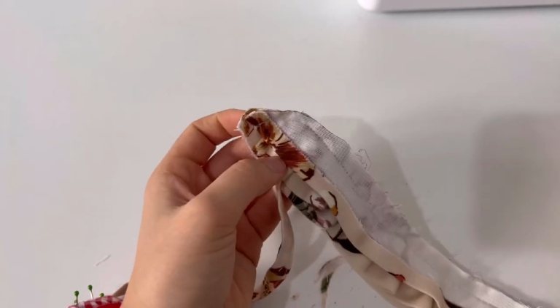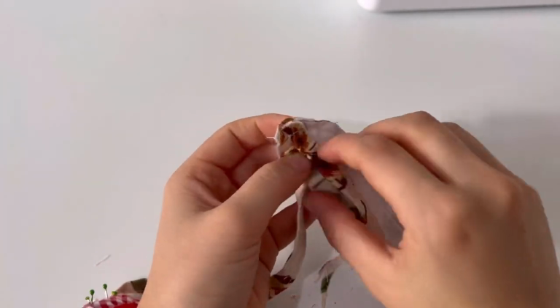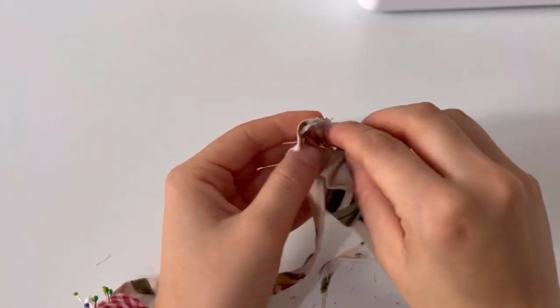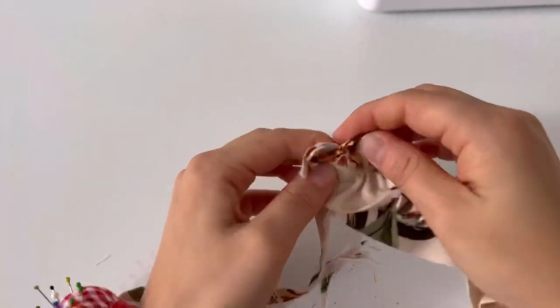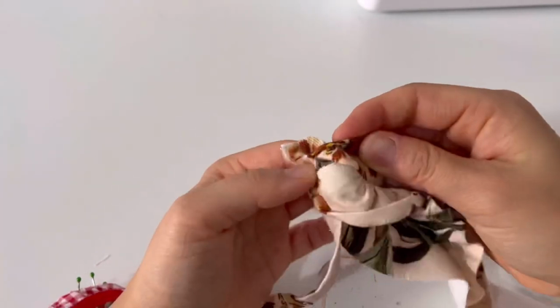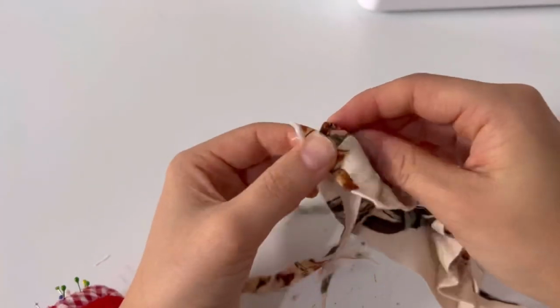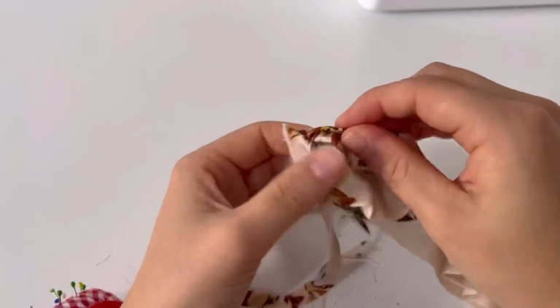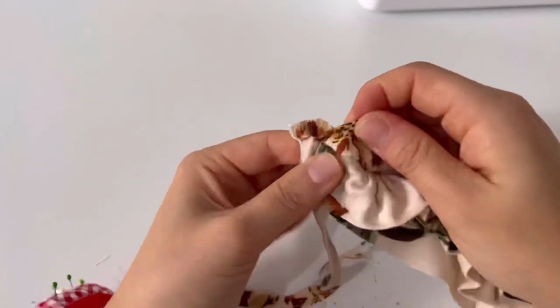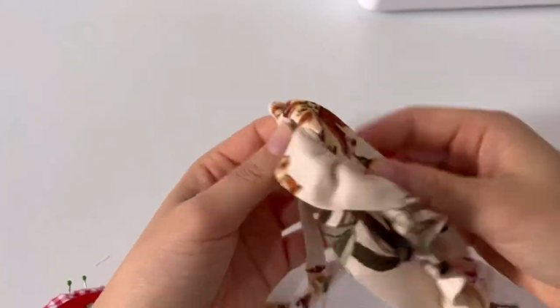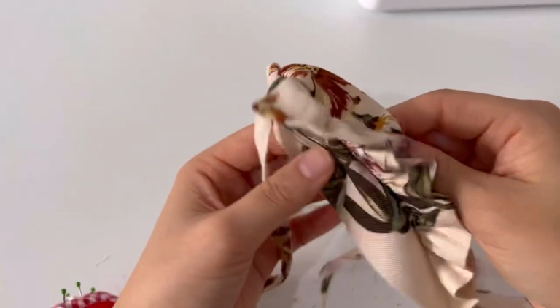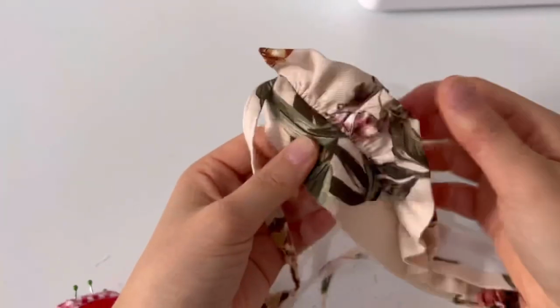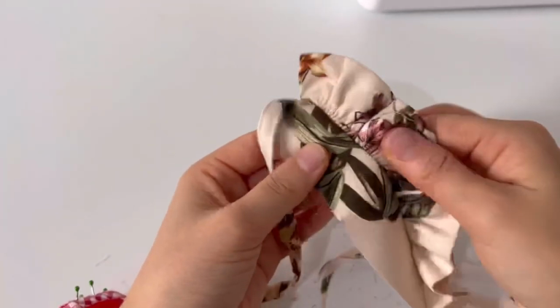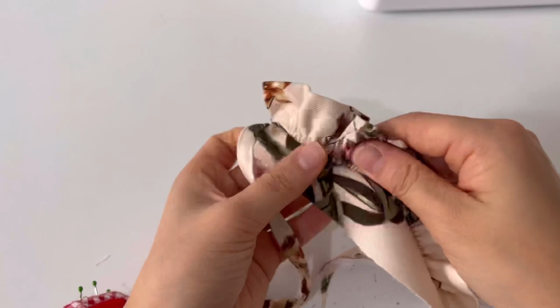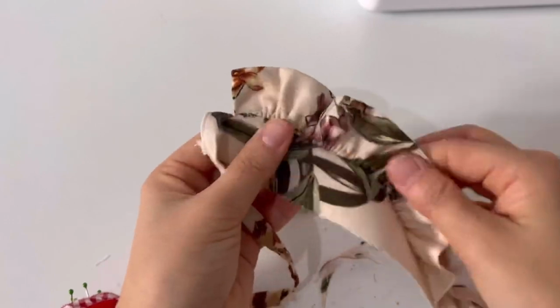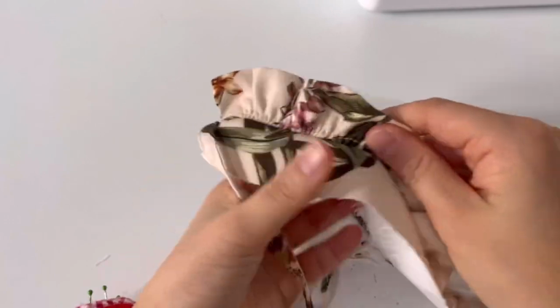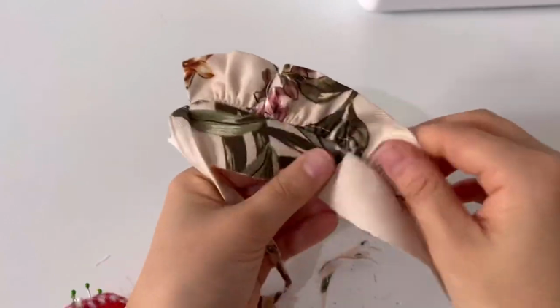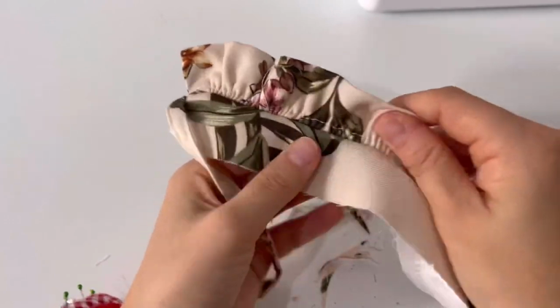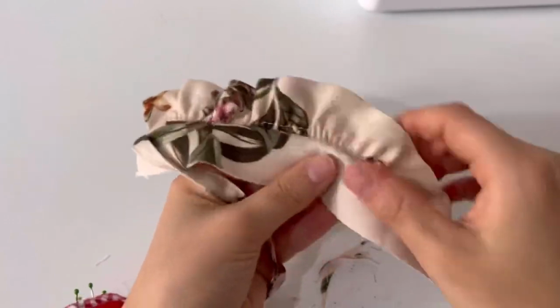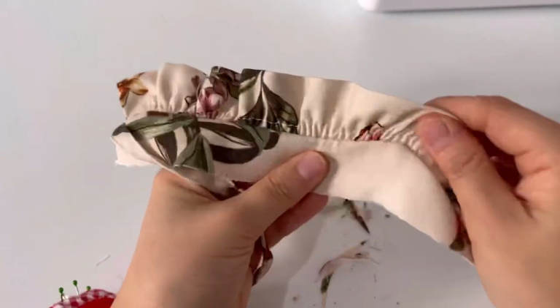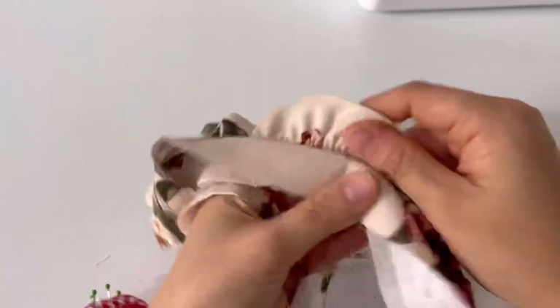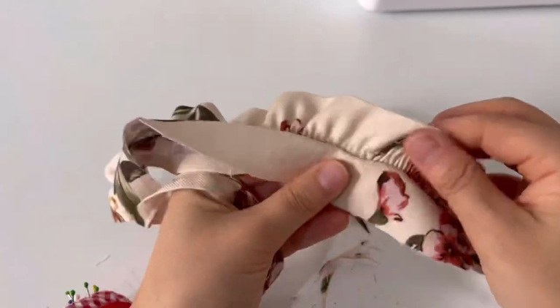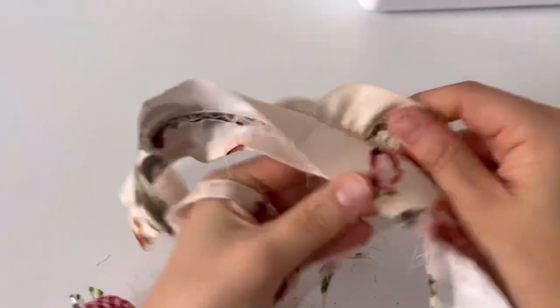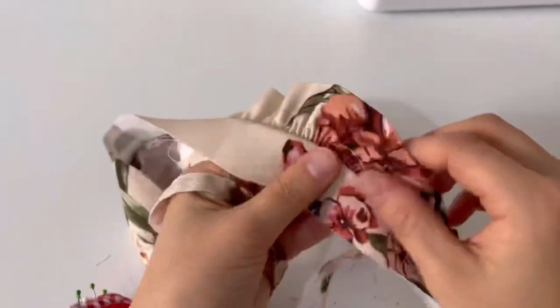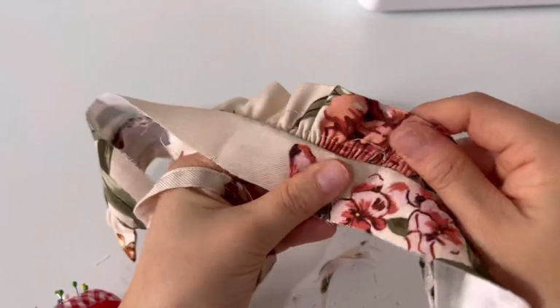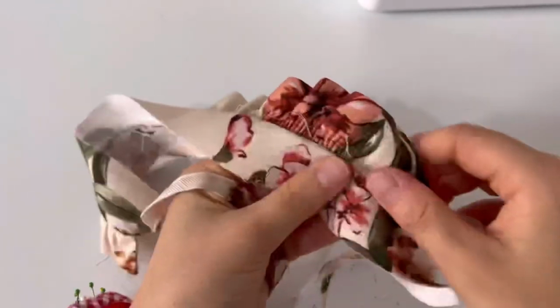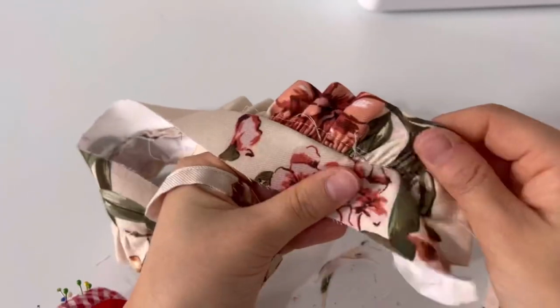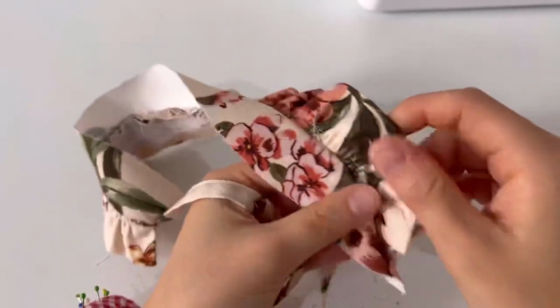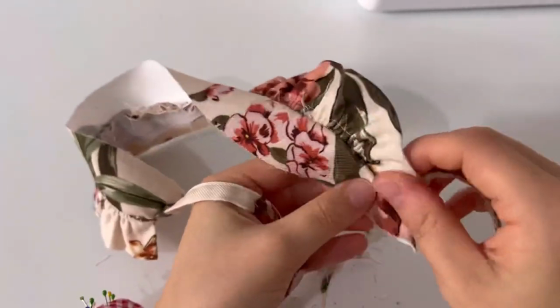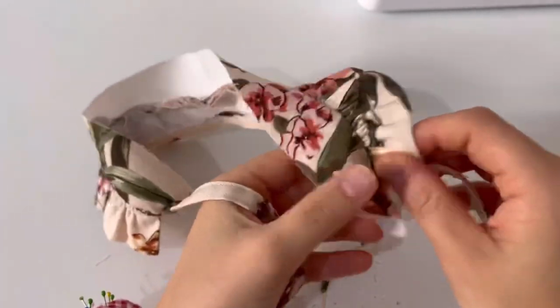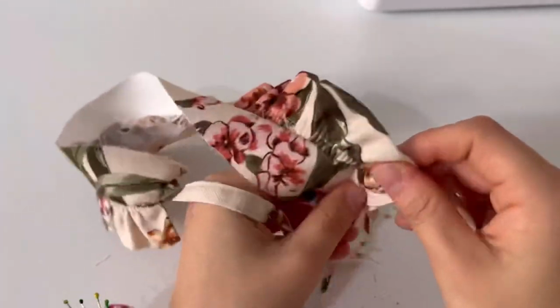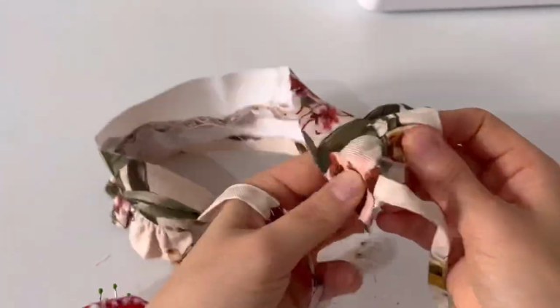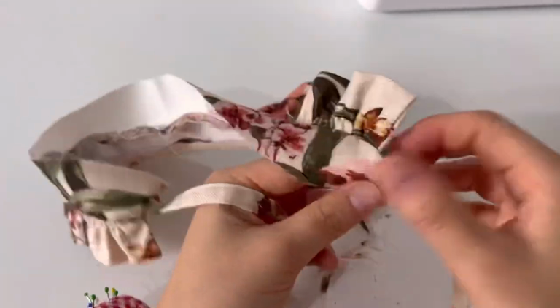And if you turn it over, you can see the thread holding the shirring. Now remove it.